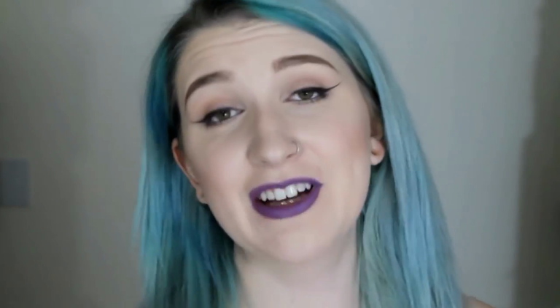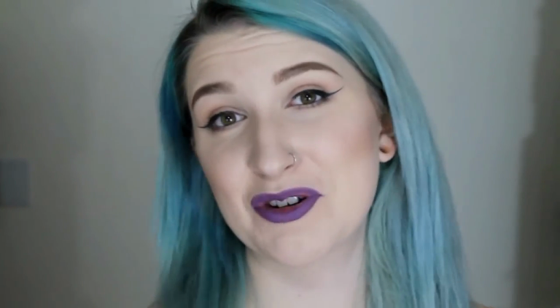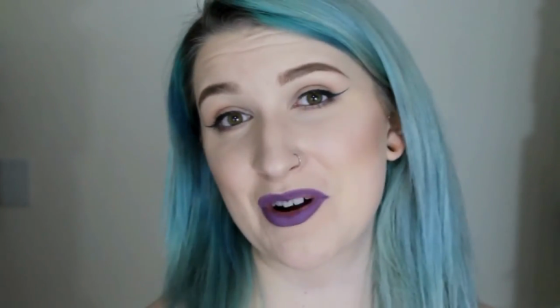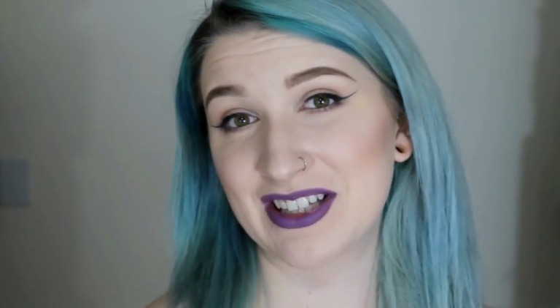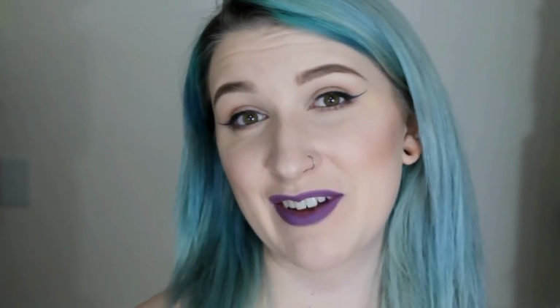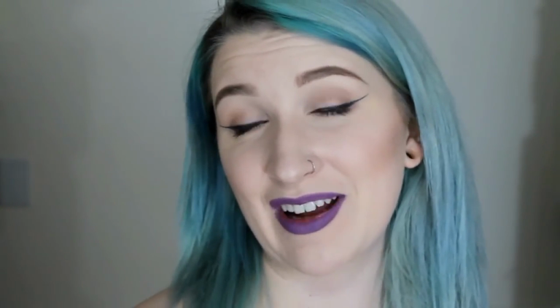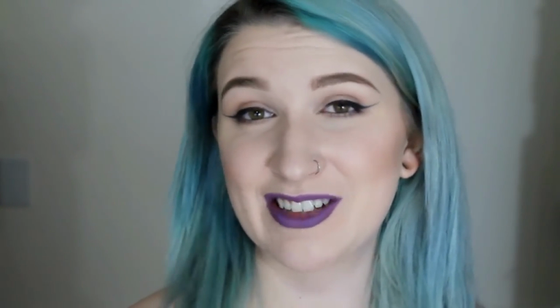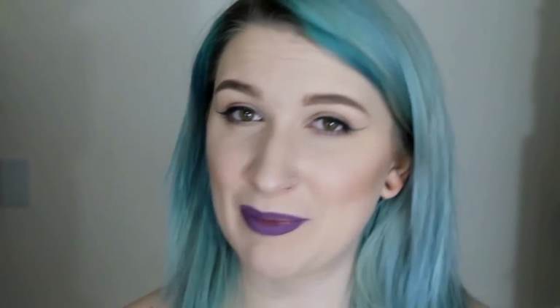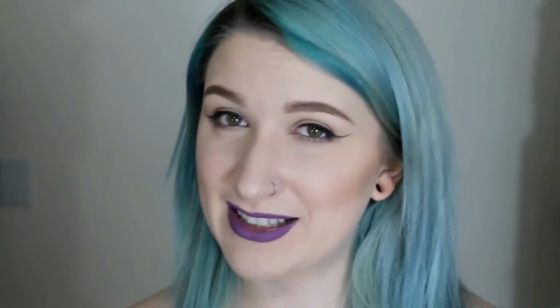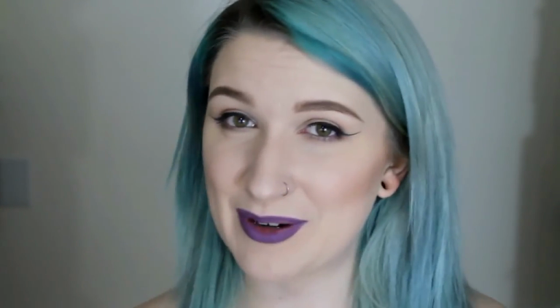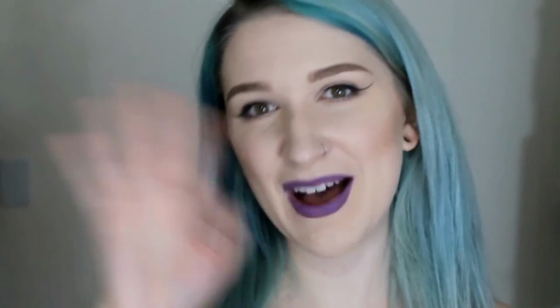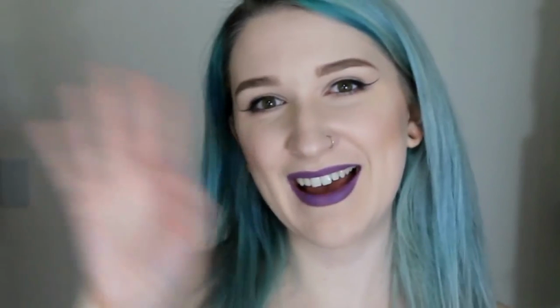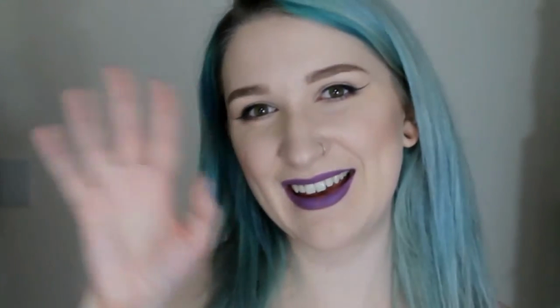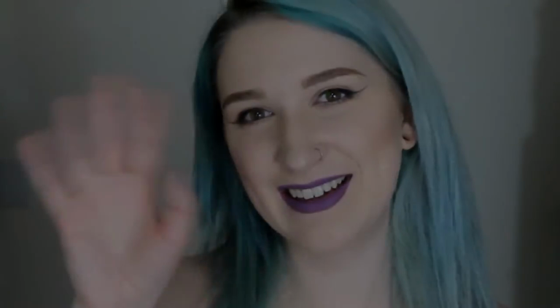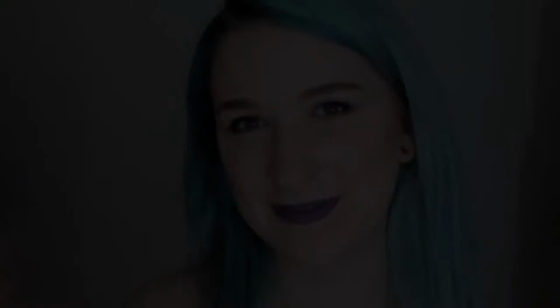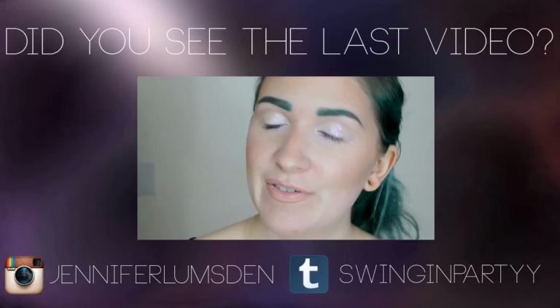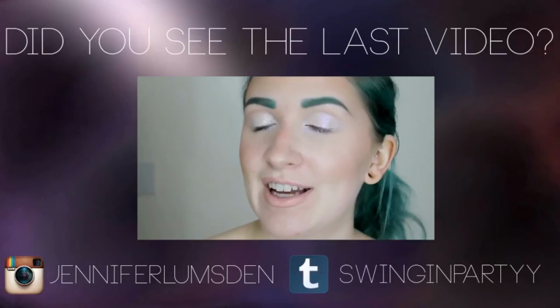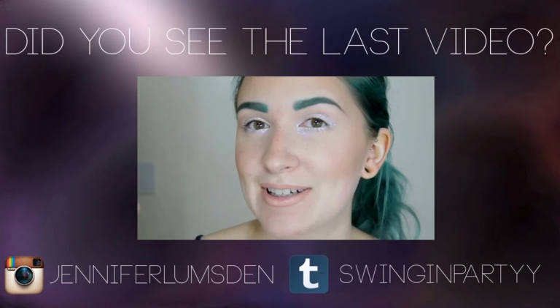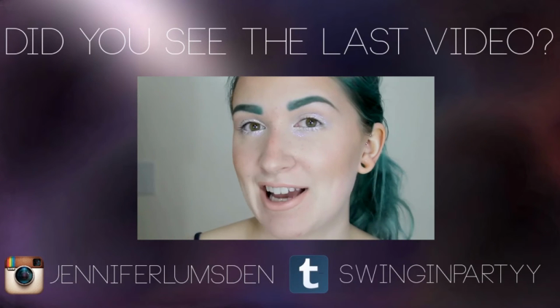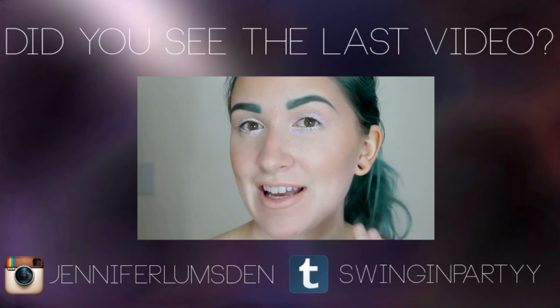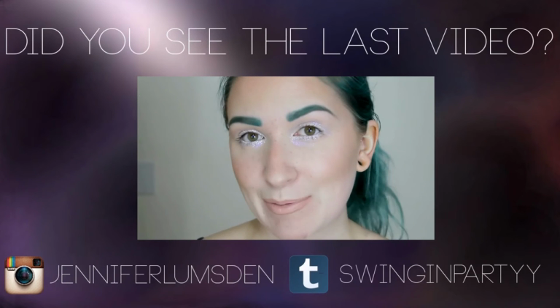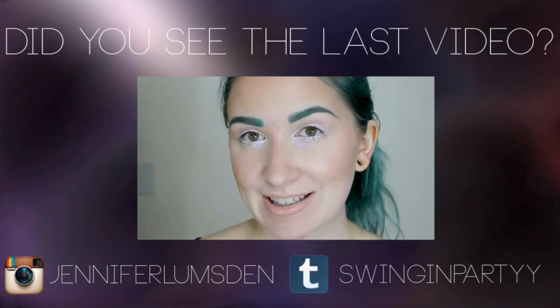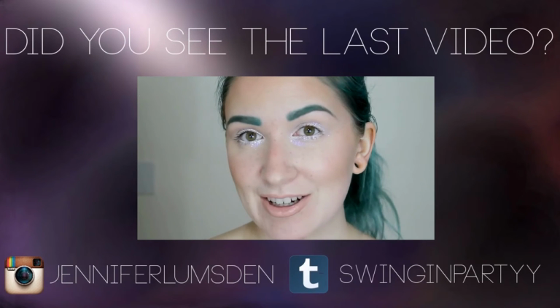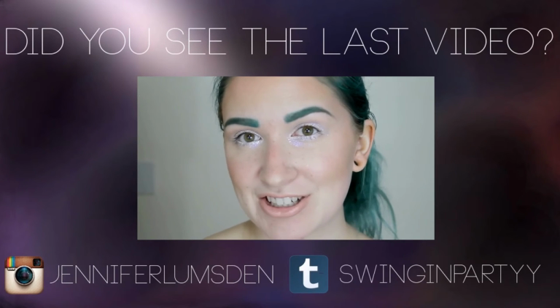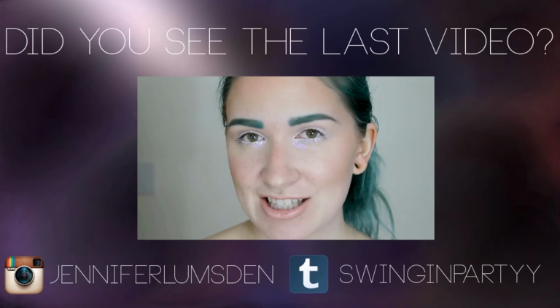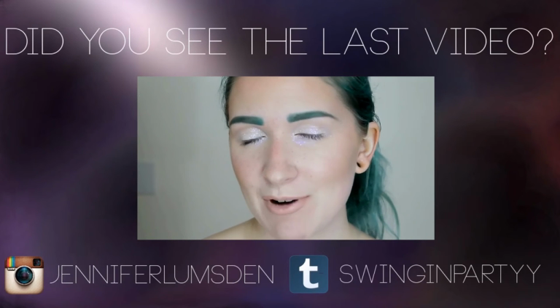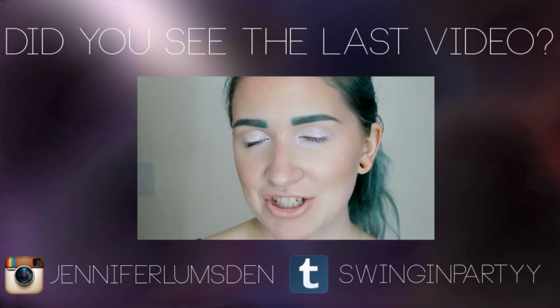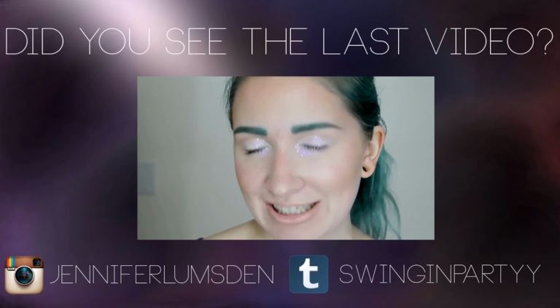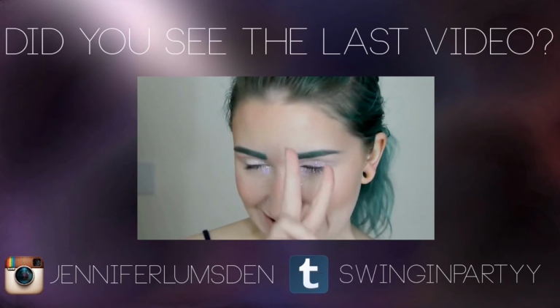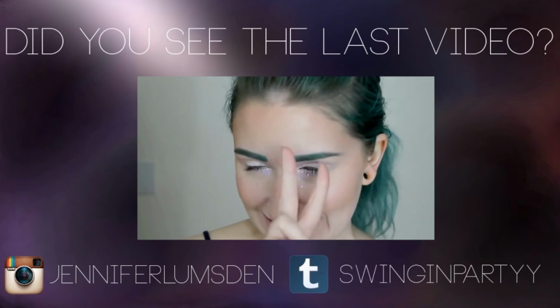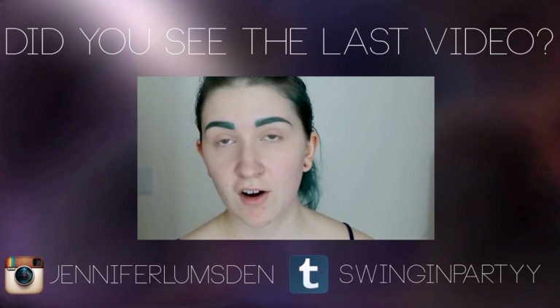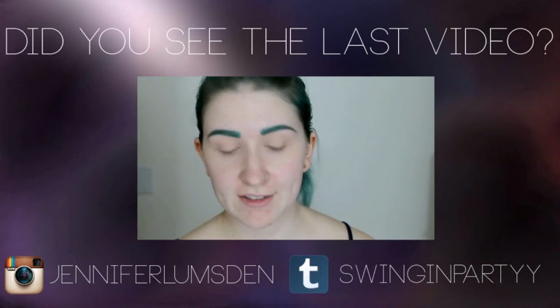Thank you guys so much for watching this video, and I'll see you on my next one. Bye! So if you guys want to see how I came up with this look, then just keep on watching.